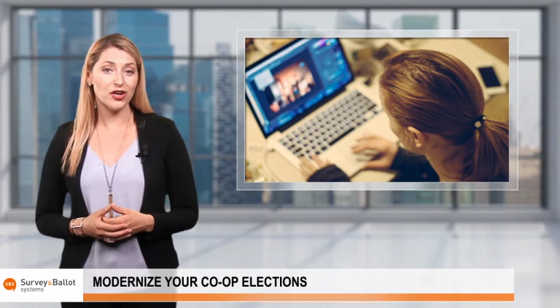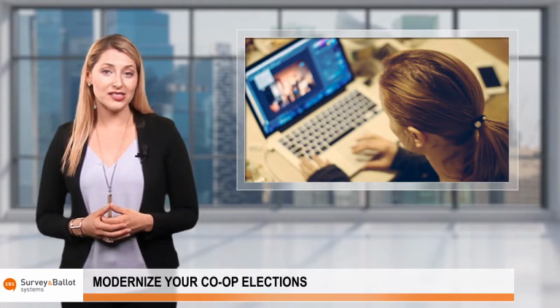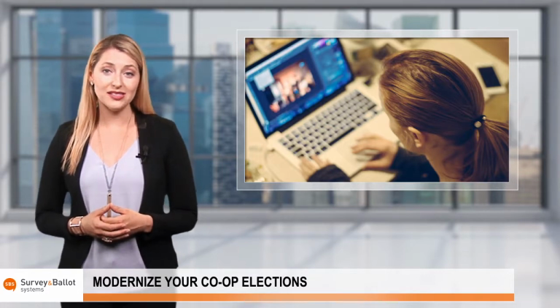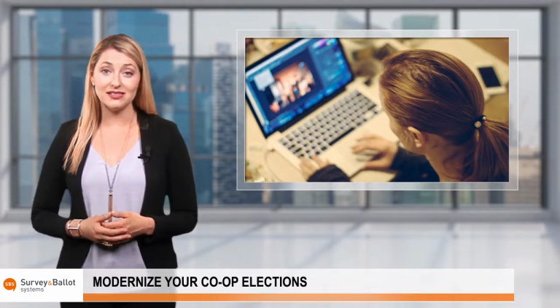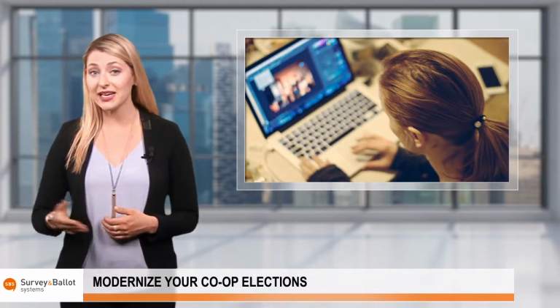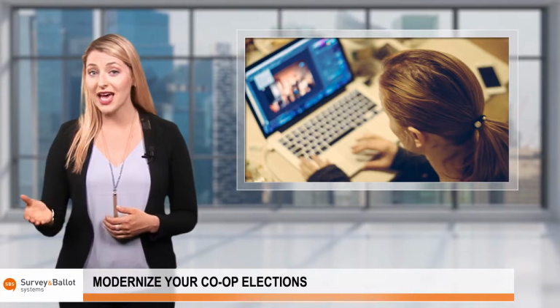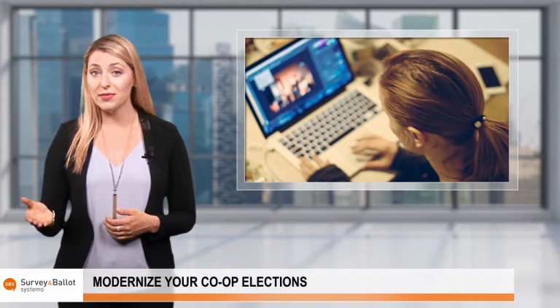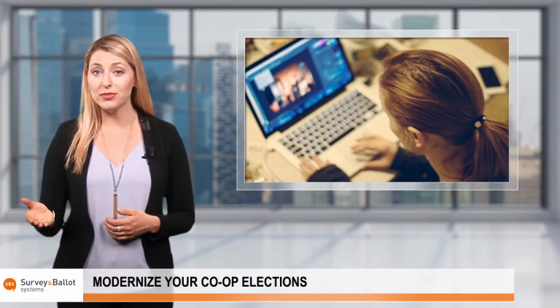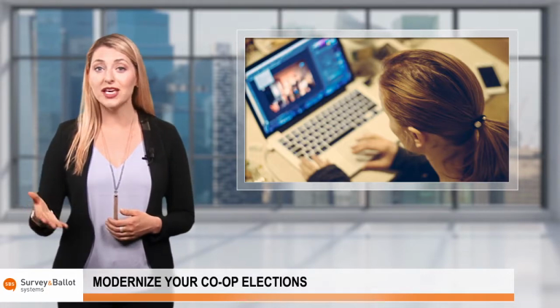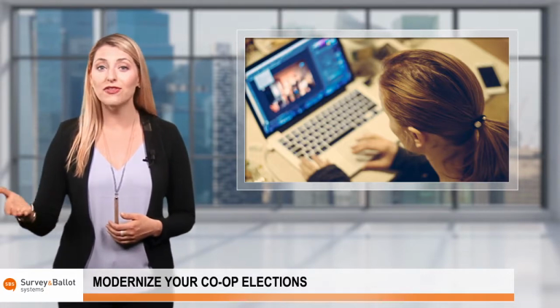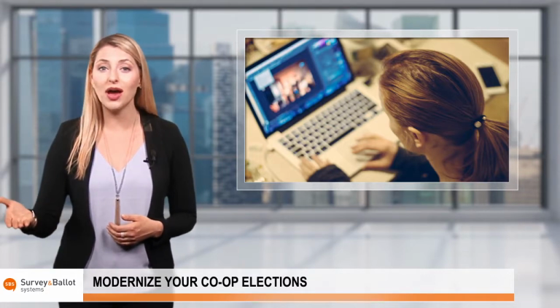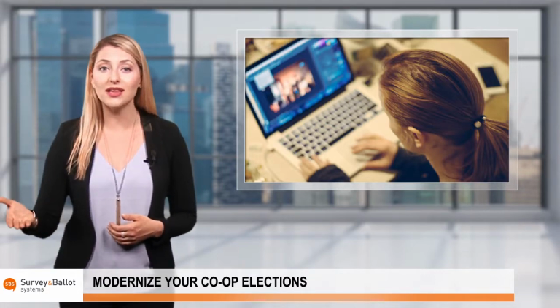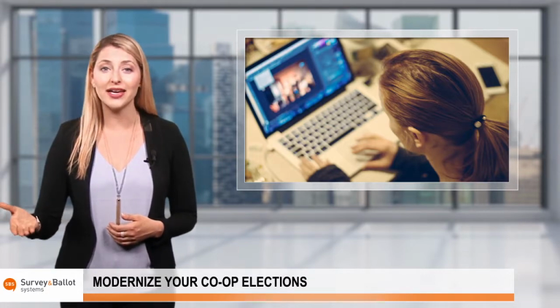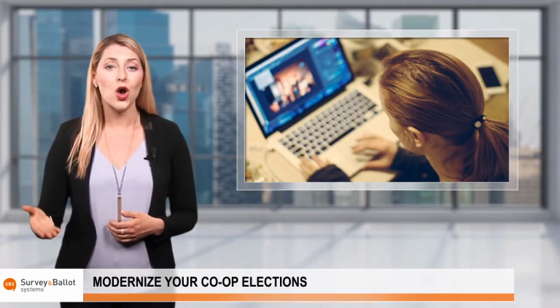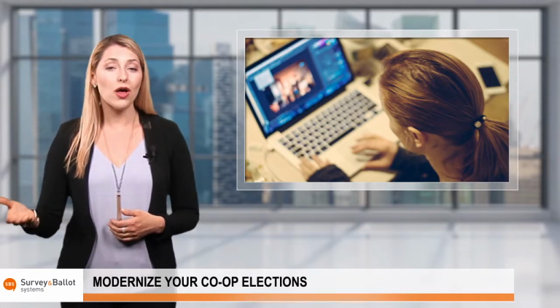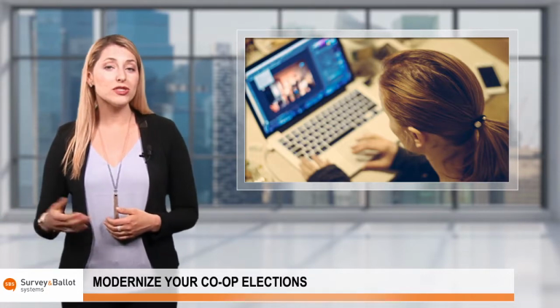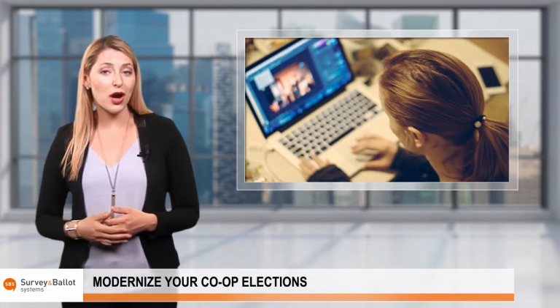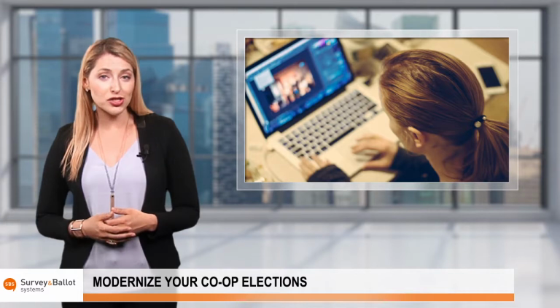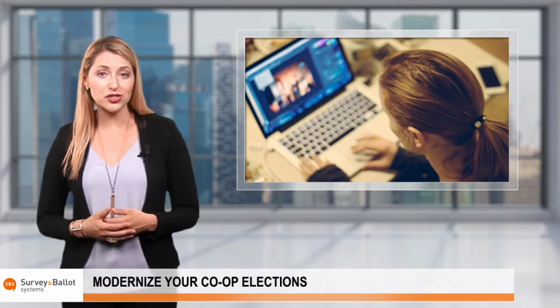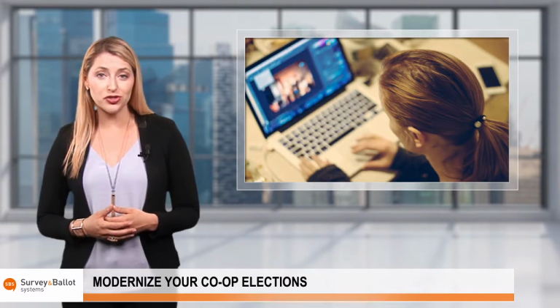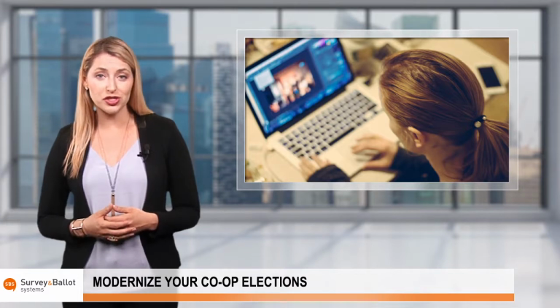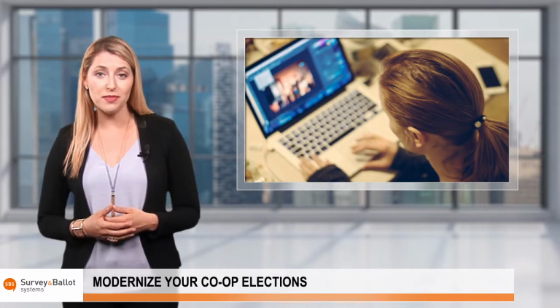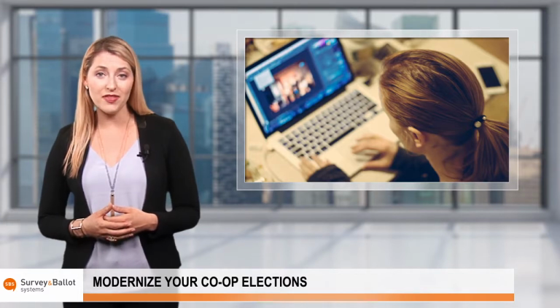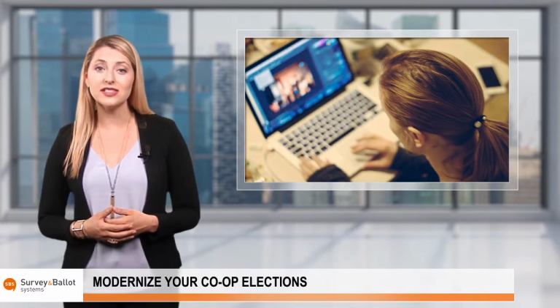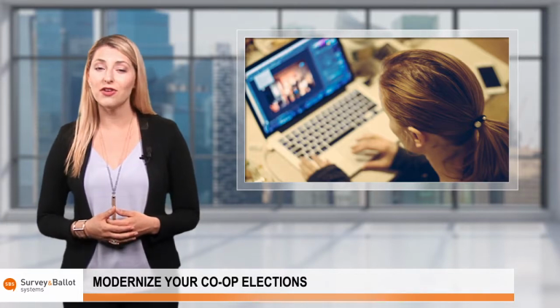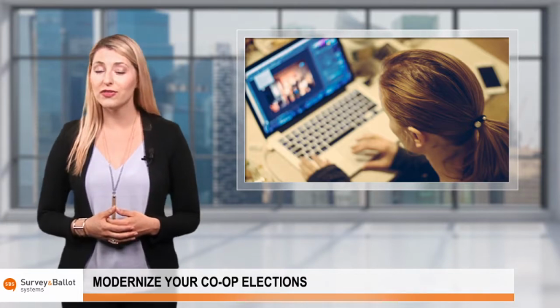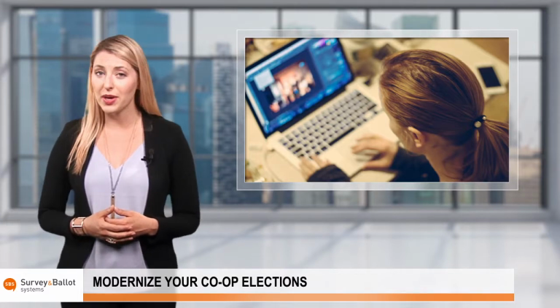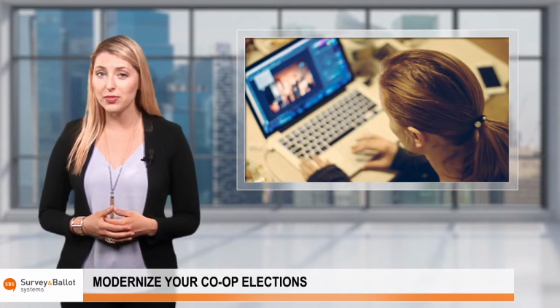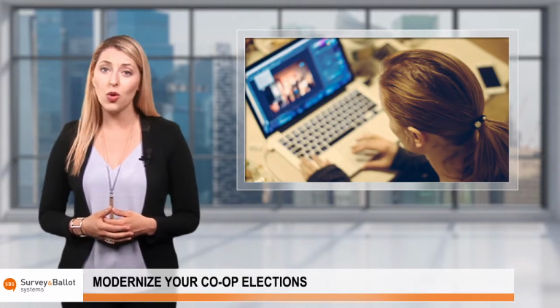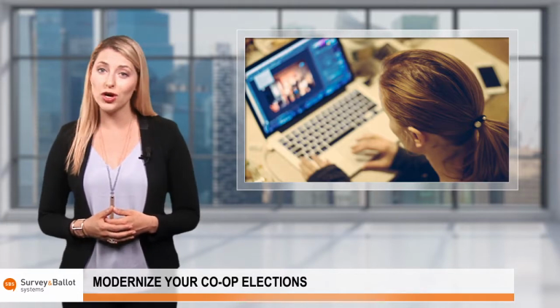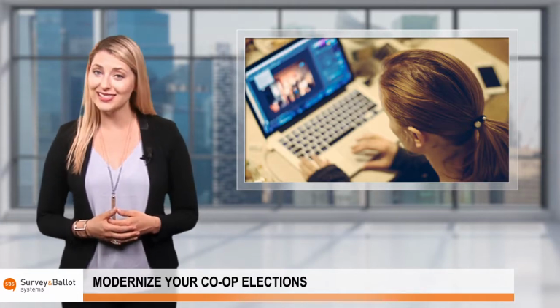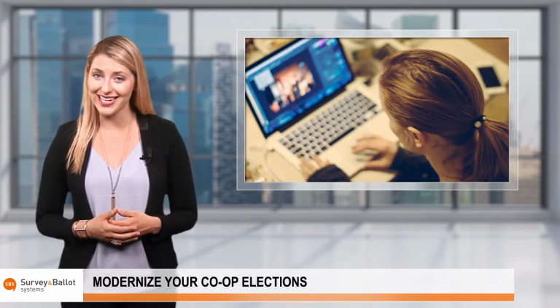For instance, tech-savvy members can vote online, while those partial to traditional methods can vote via paper or on-site.